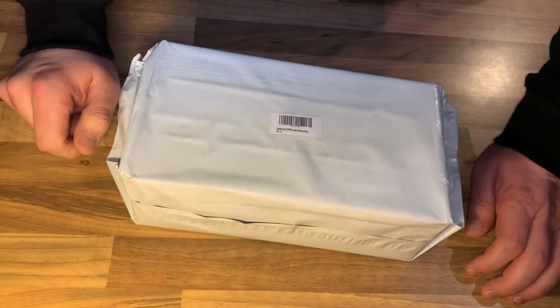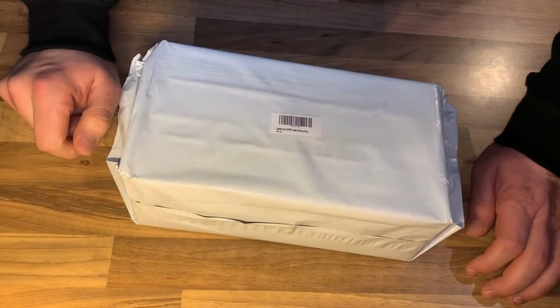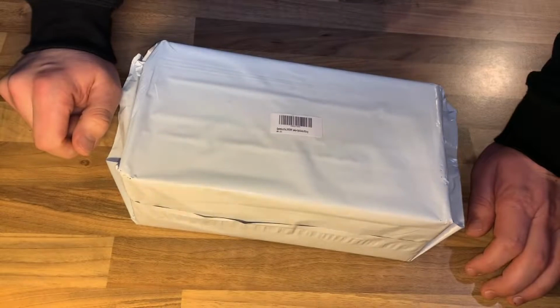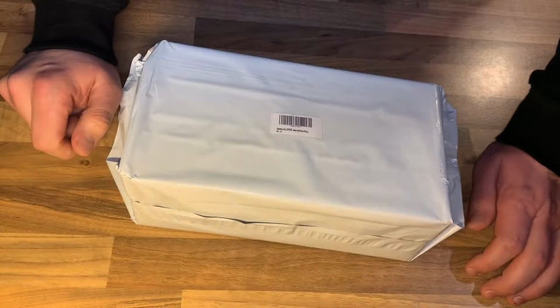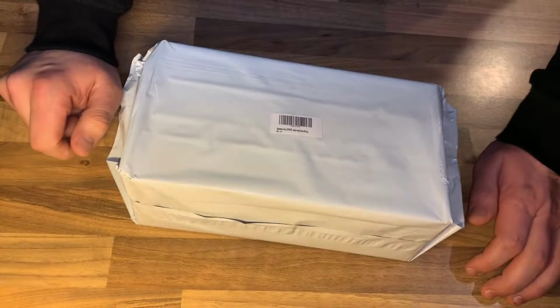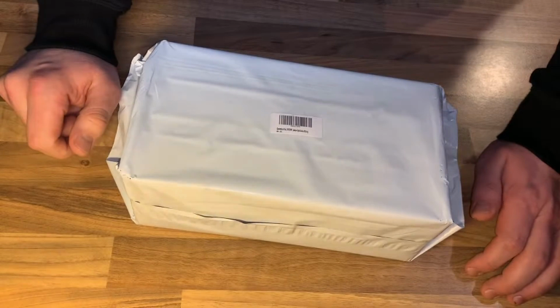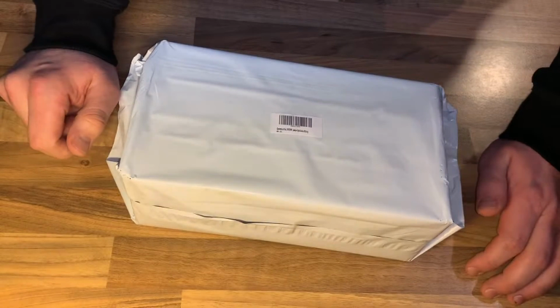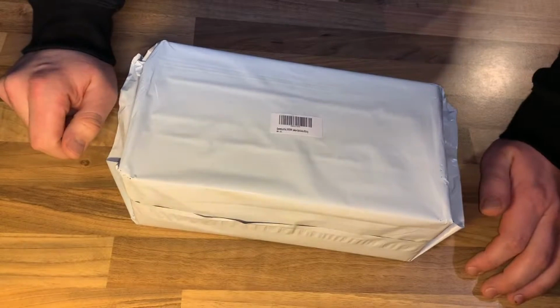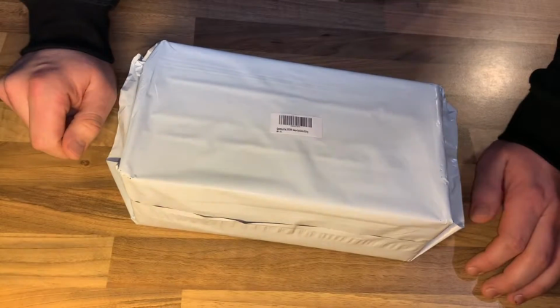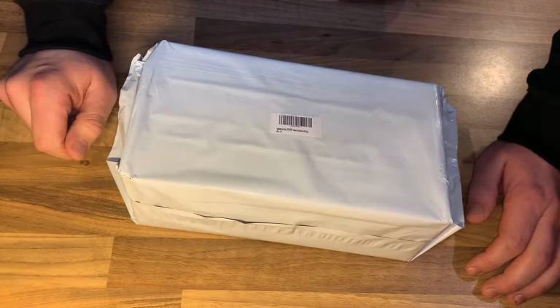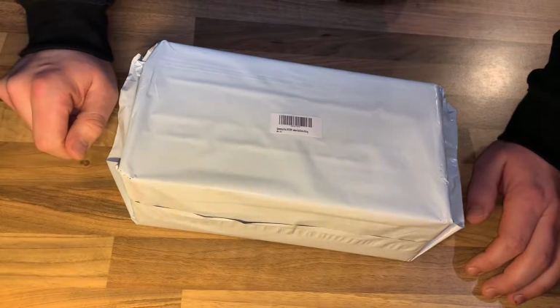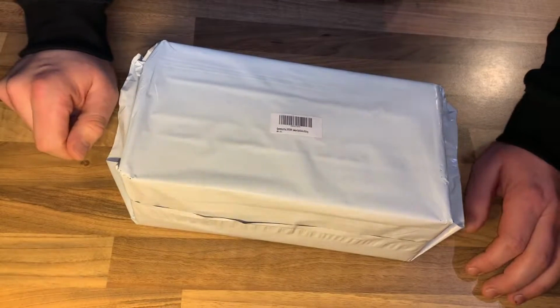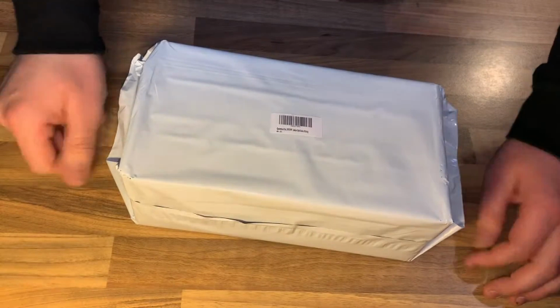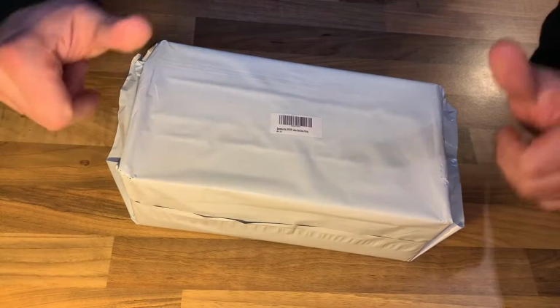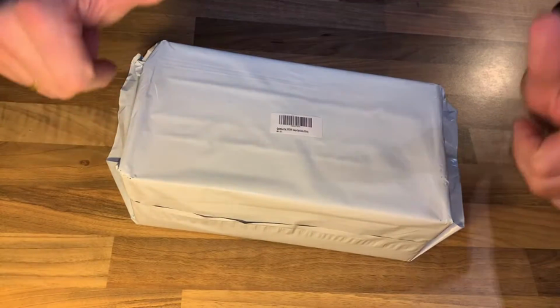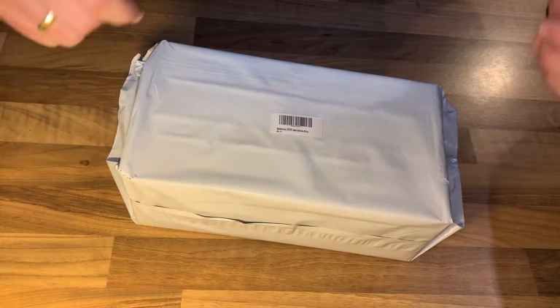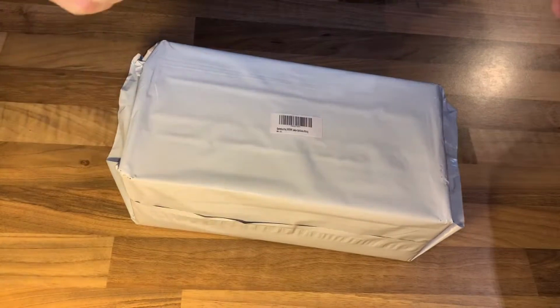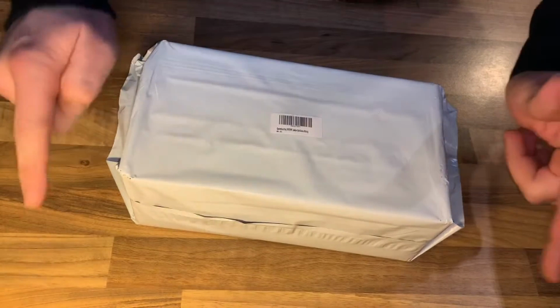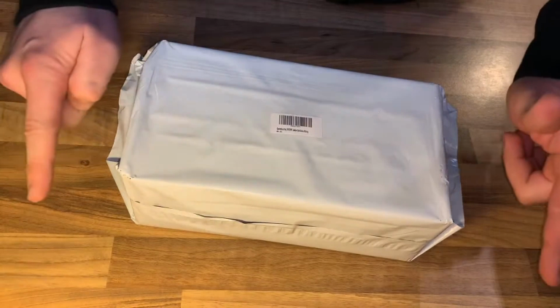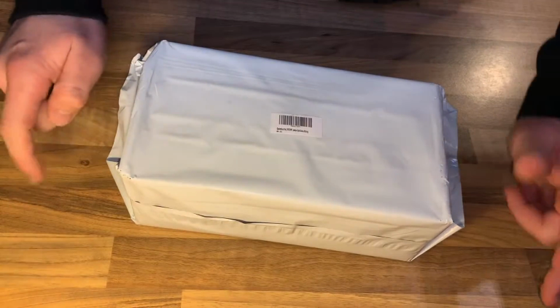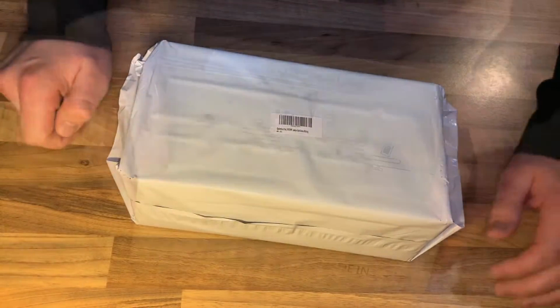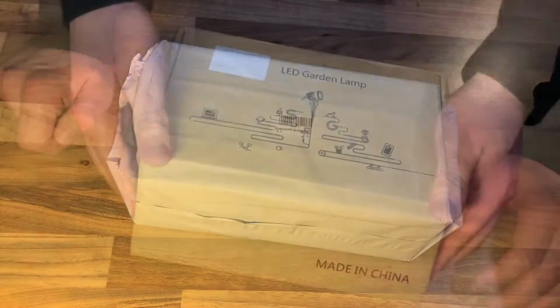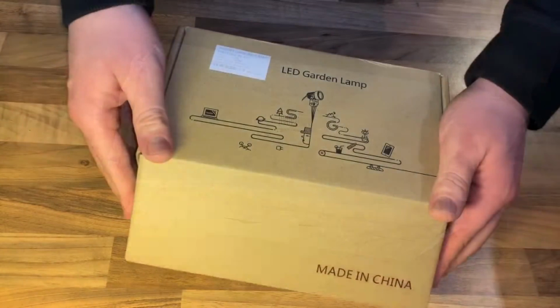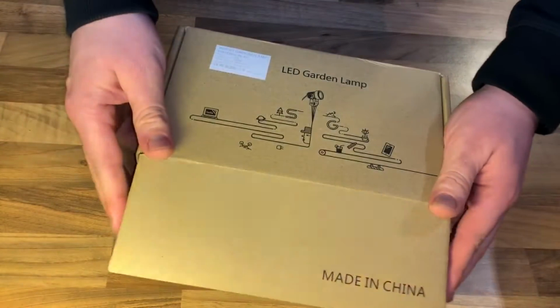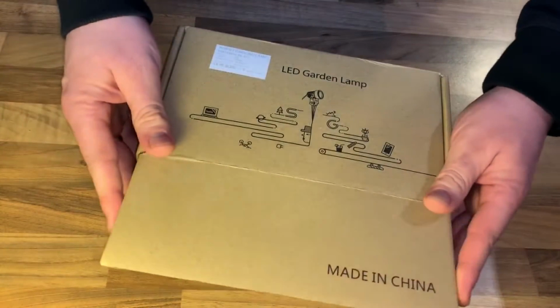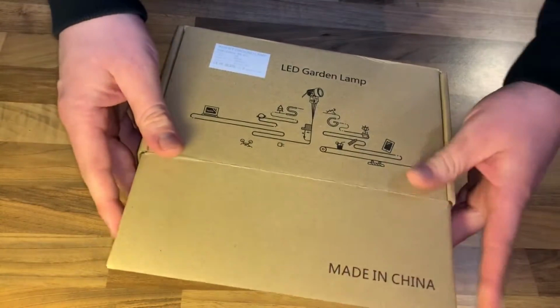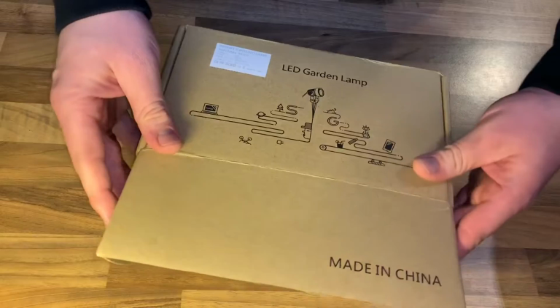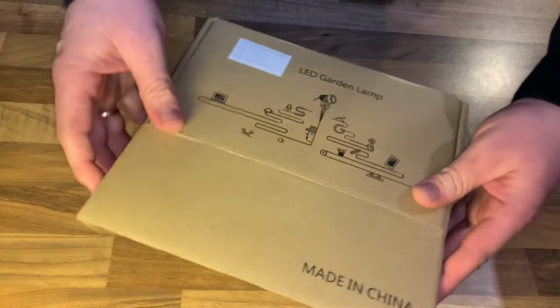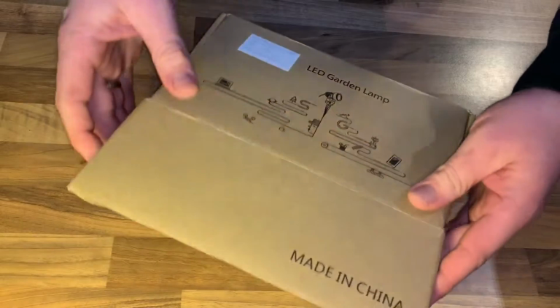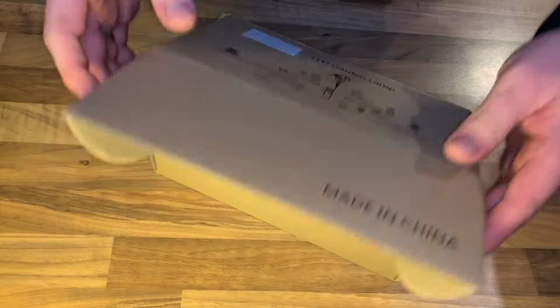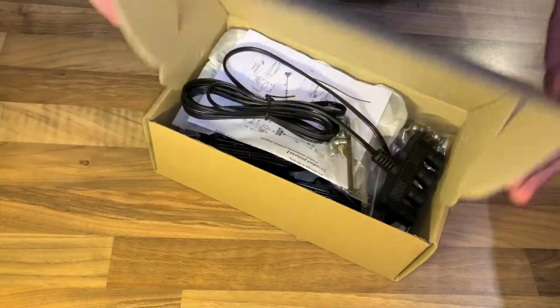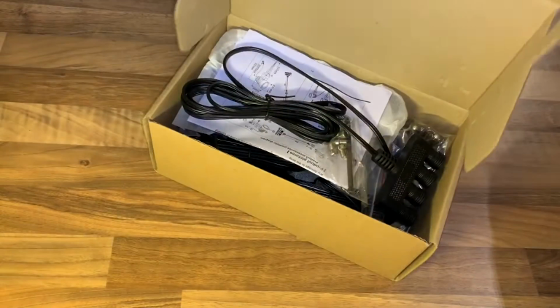Hello! Today I'm going to show you an awesome unboxing video by me for you.